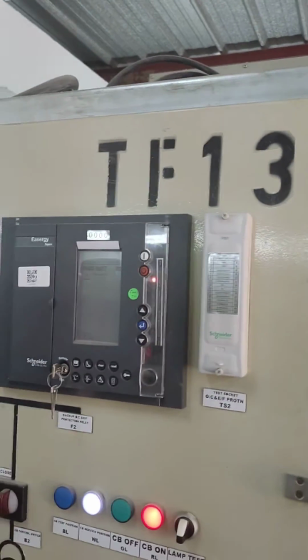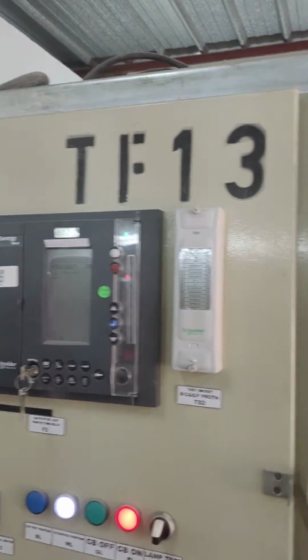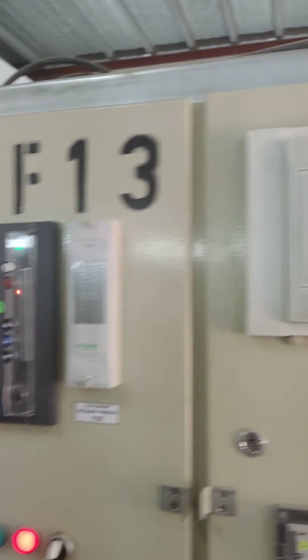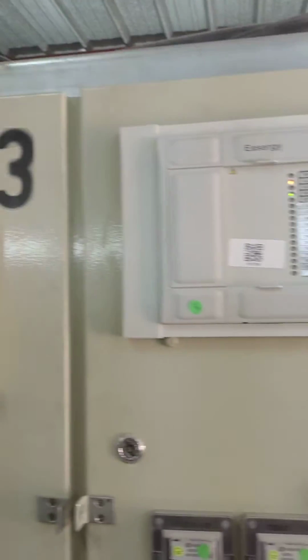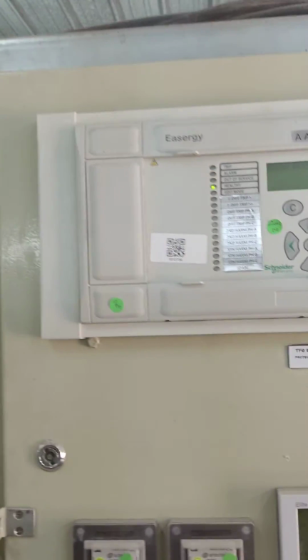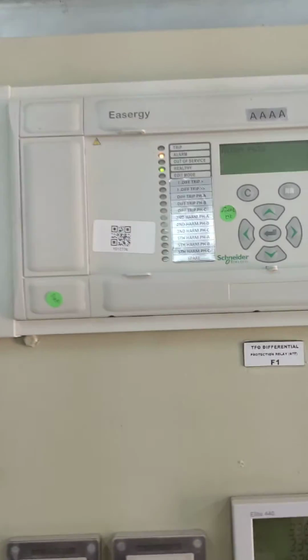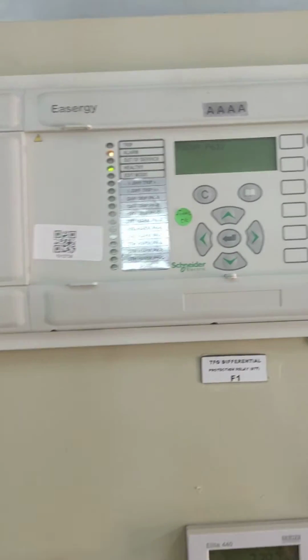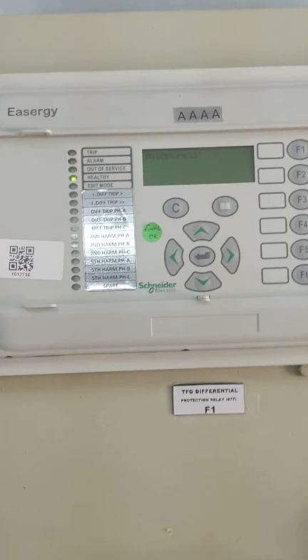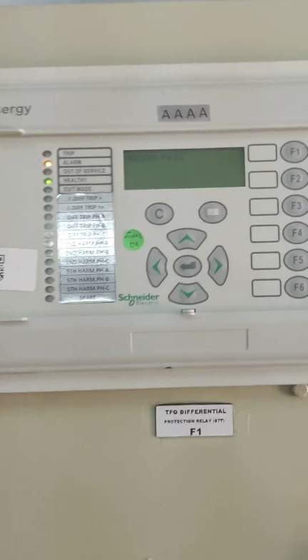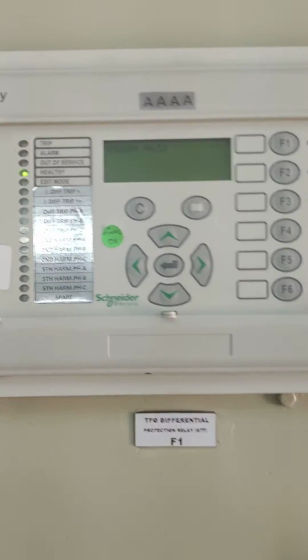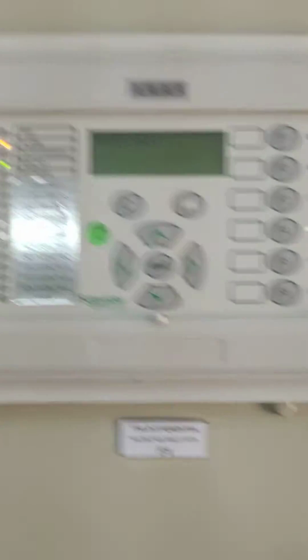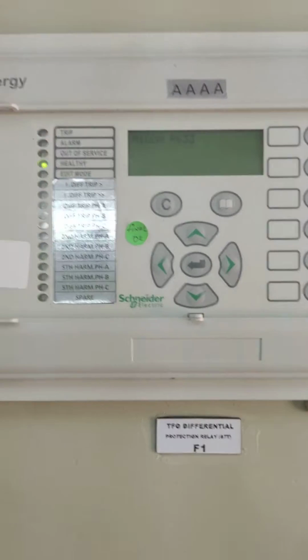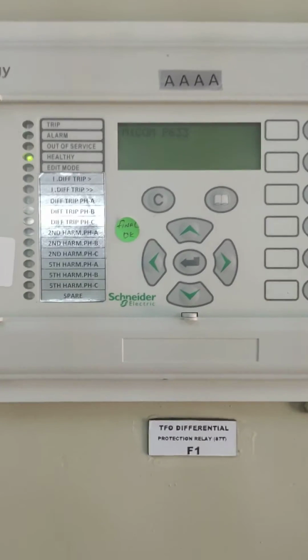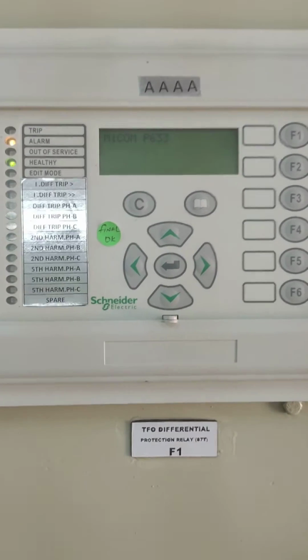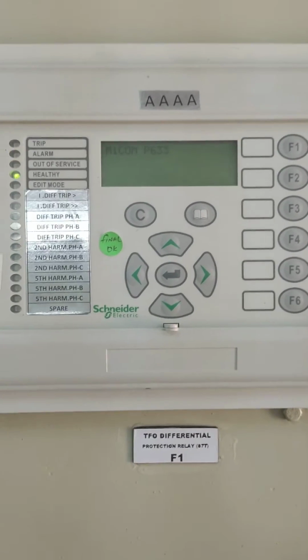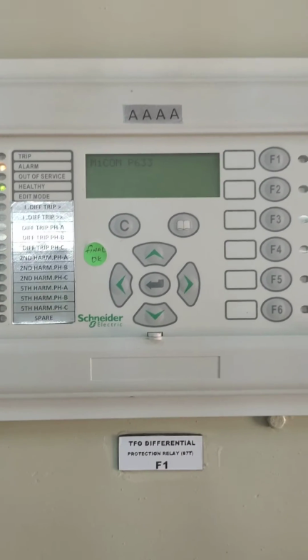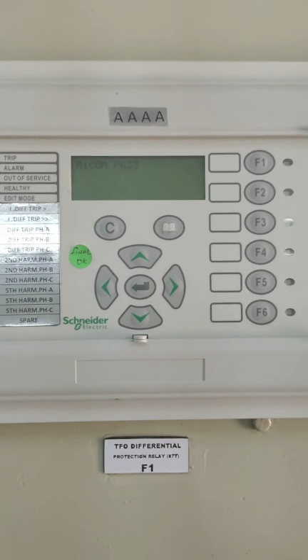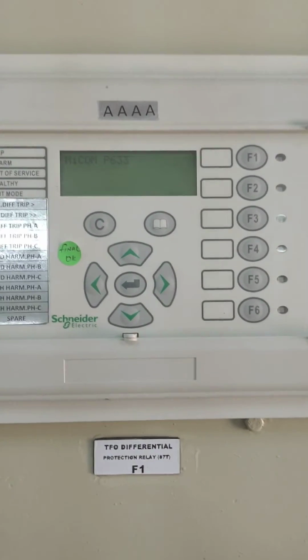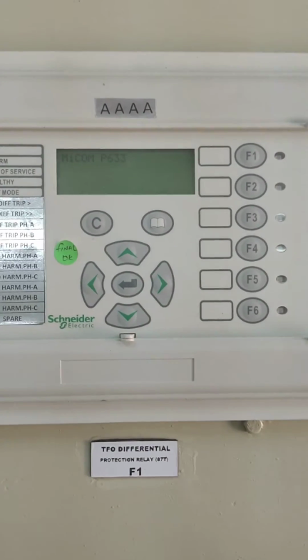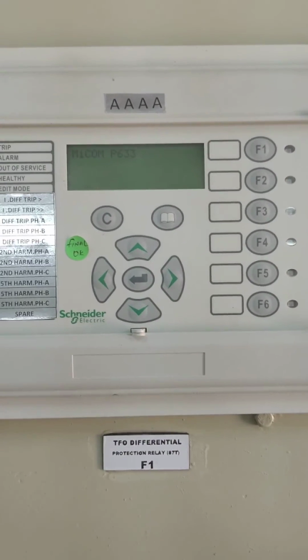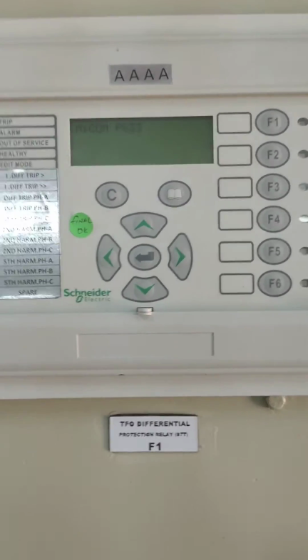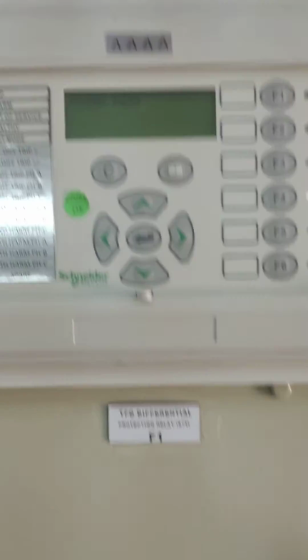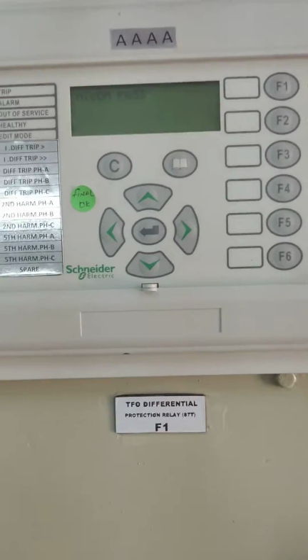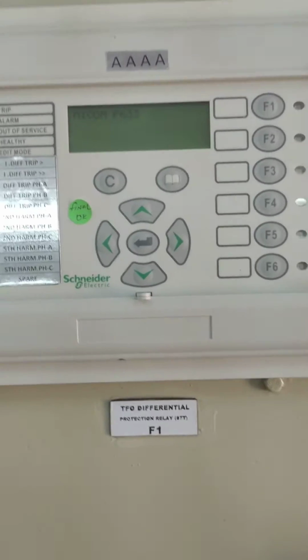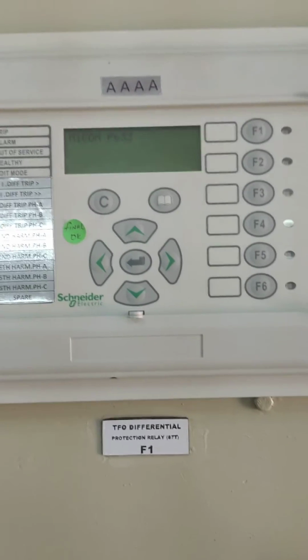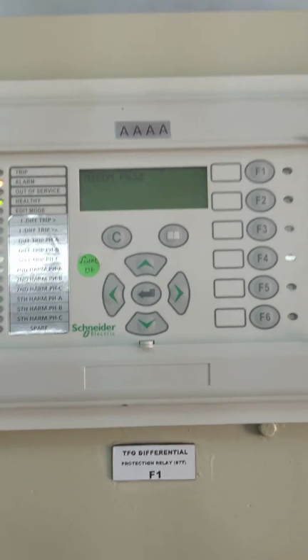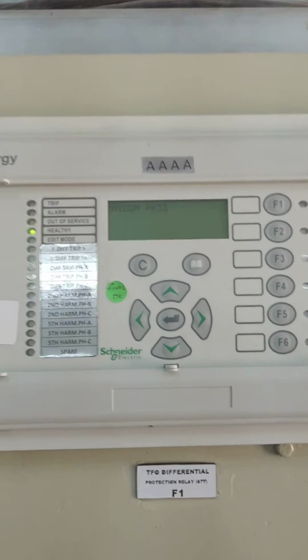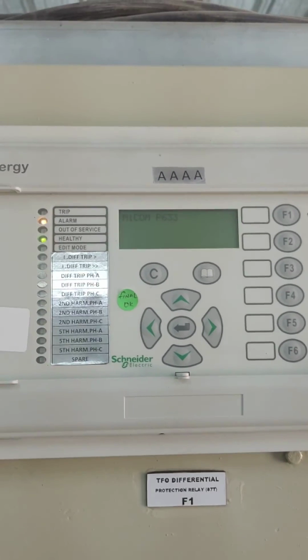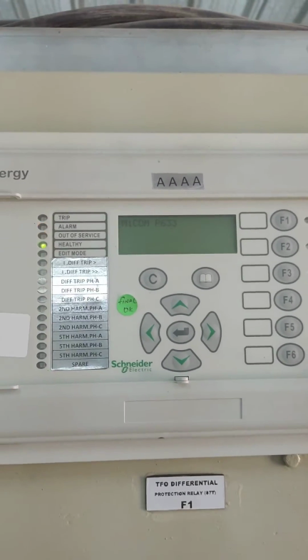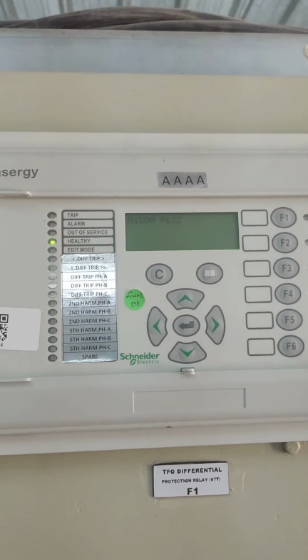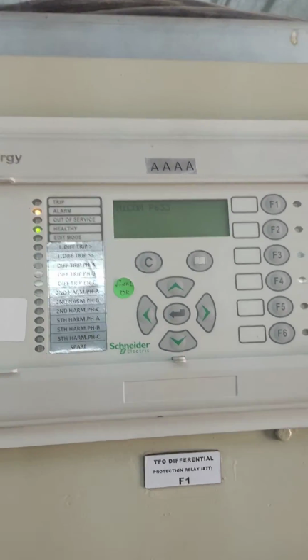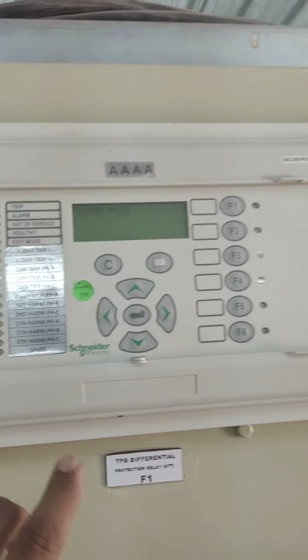MyComp P633. We need to reset. We will check how to reset.